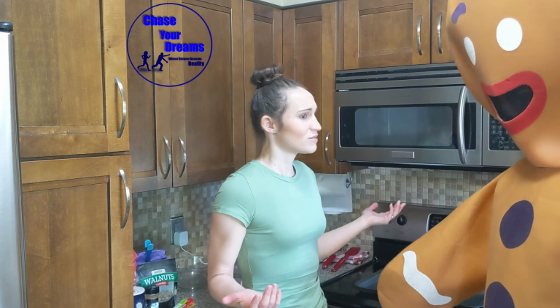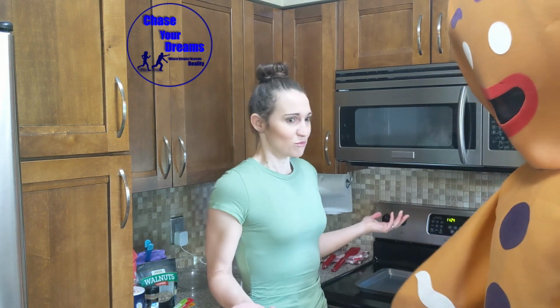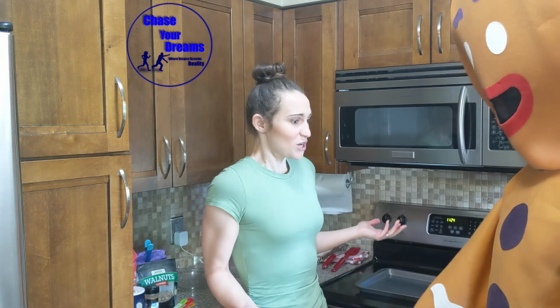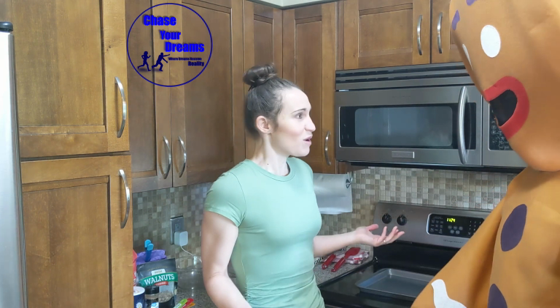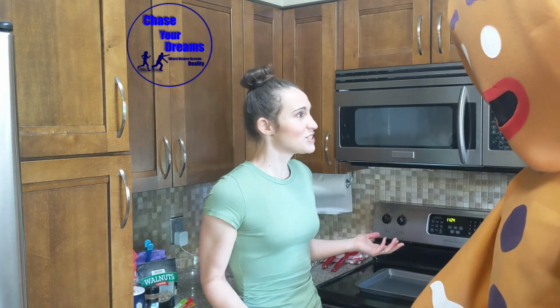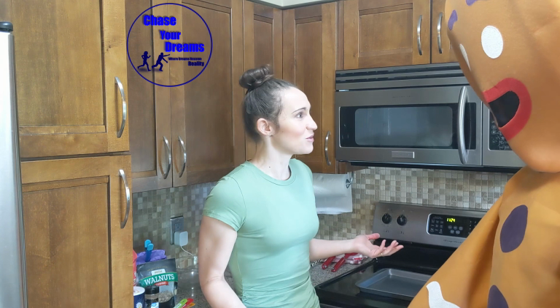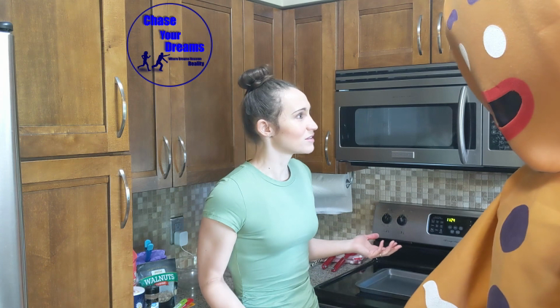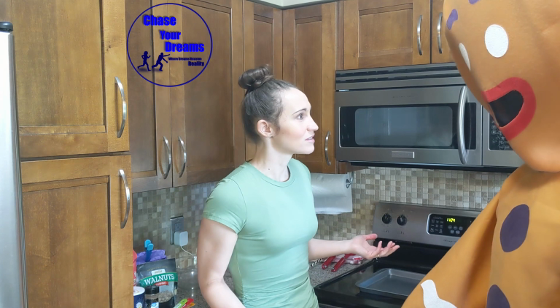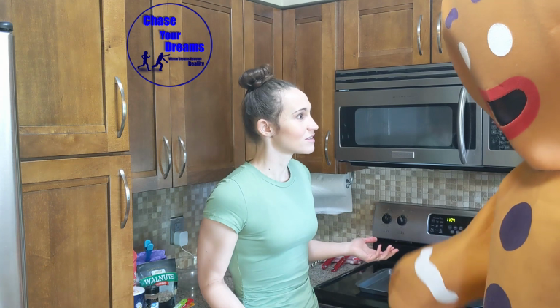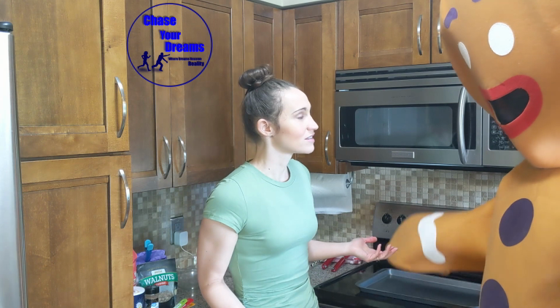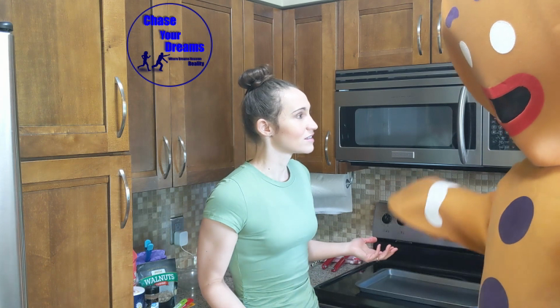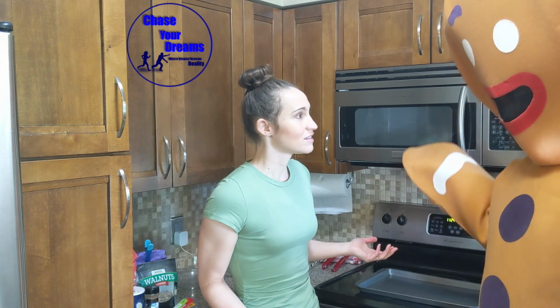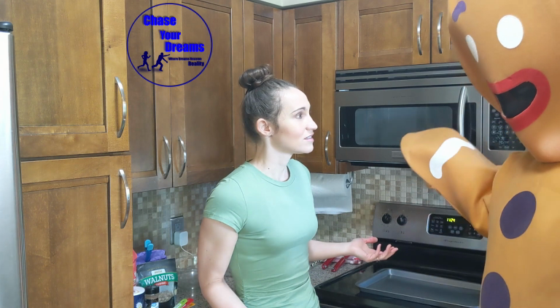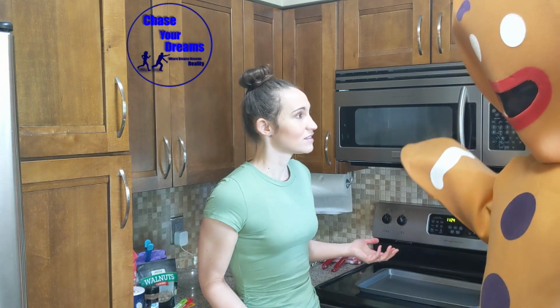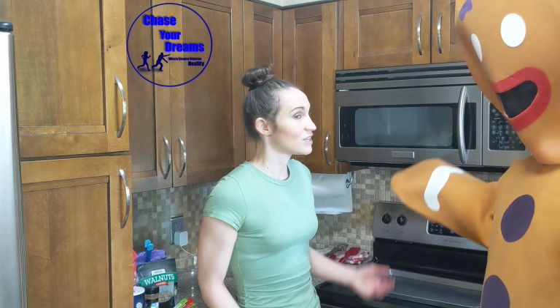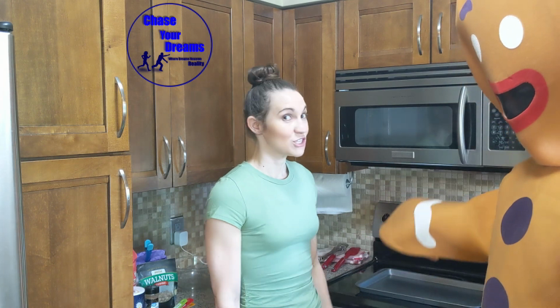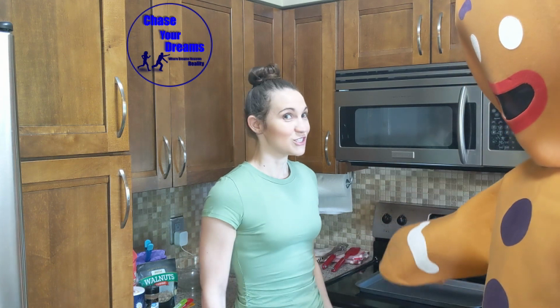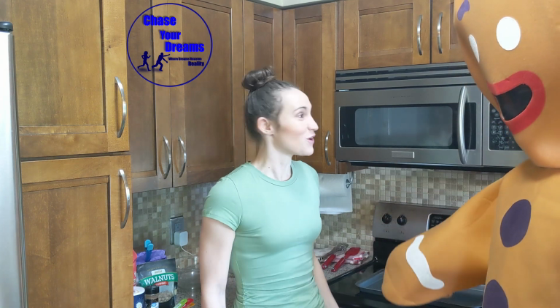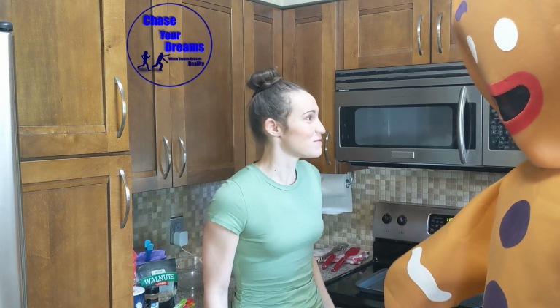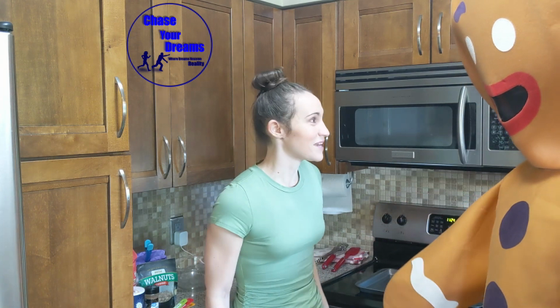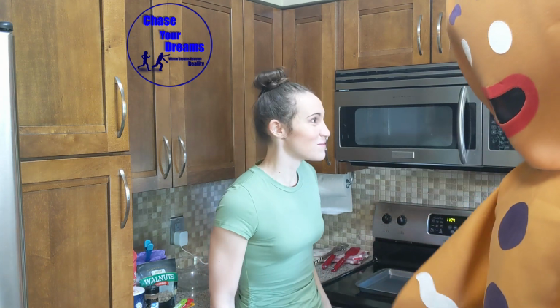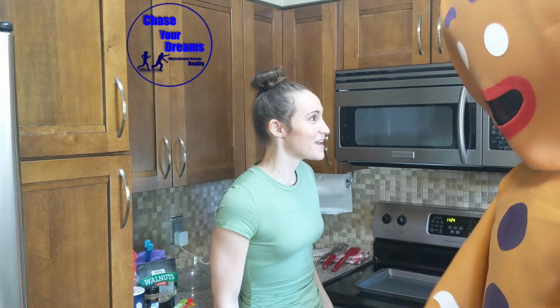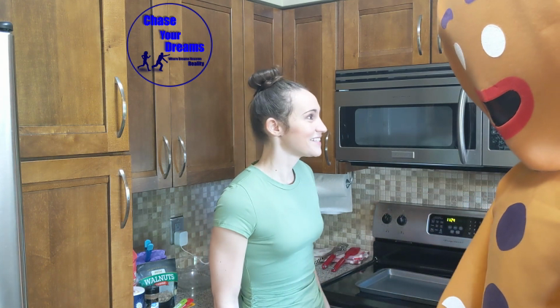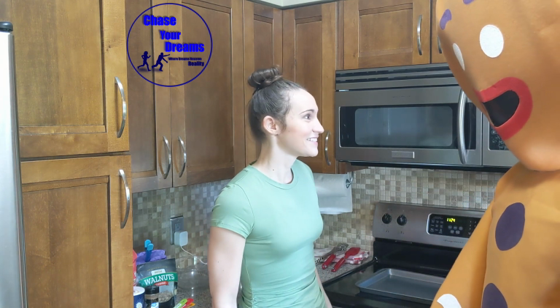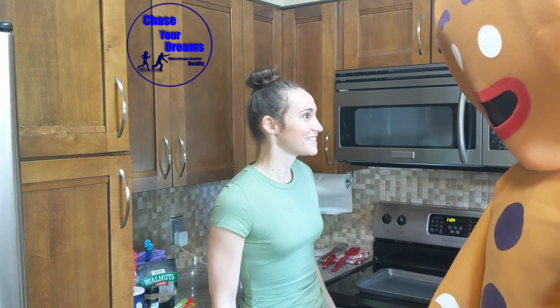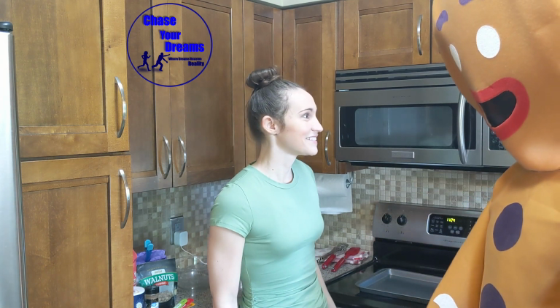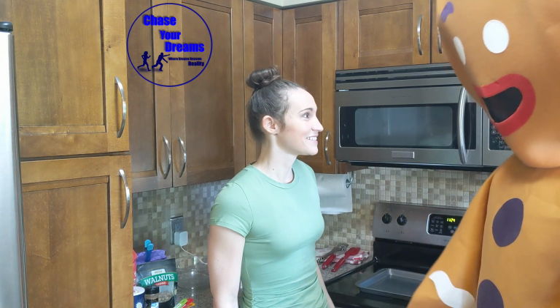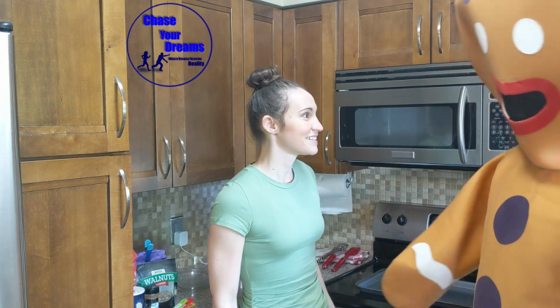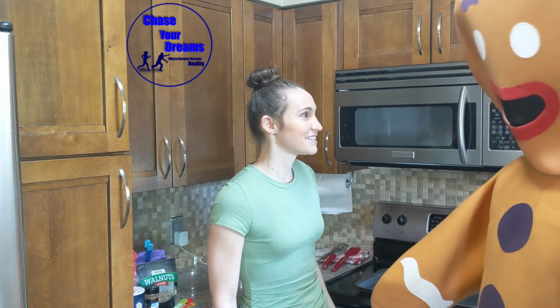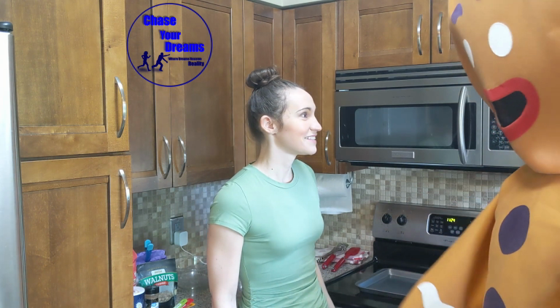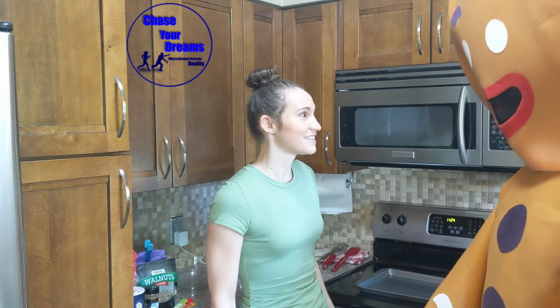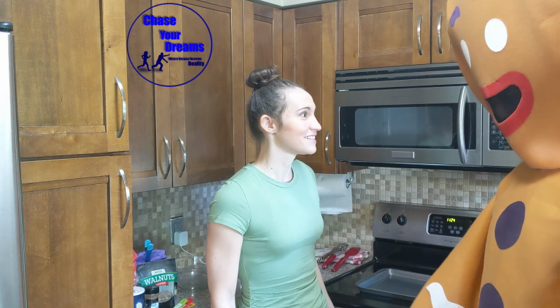So, what do you want to do? Do you want to be my cameraman? The gingerbread man agrees to give it a try.